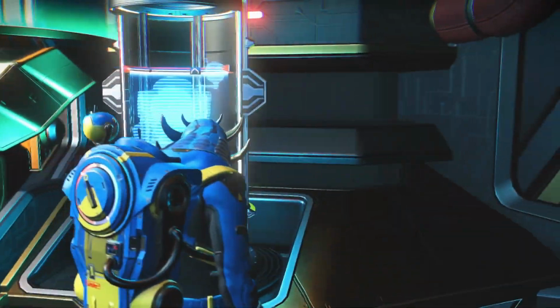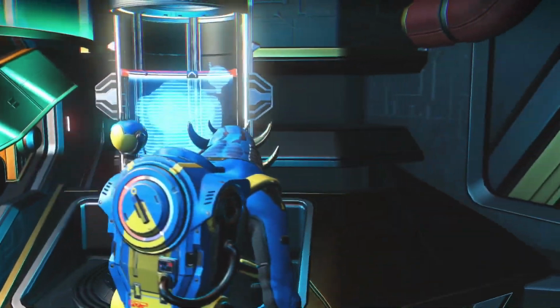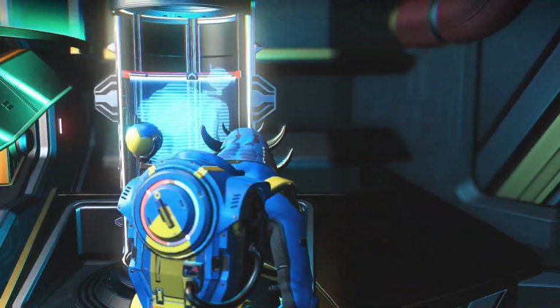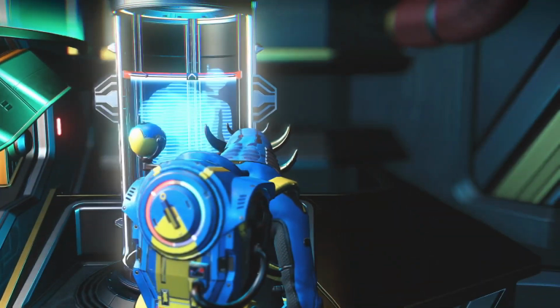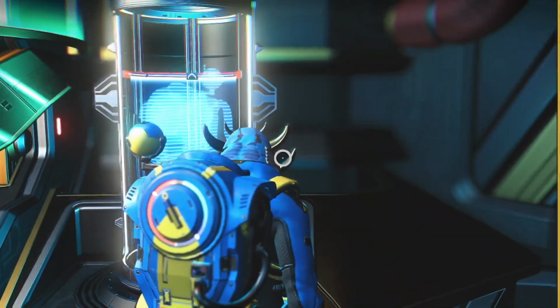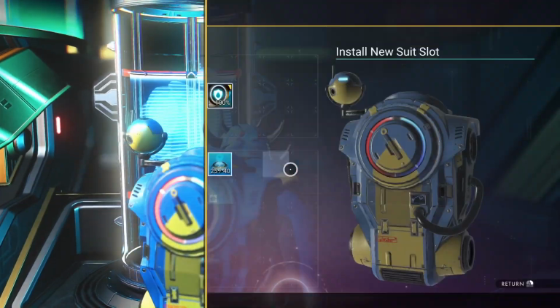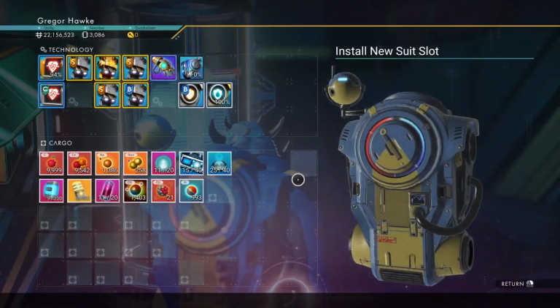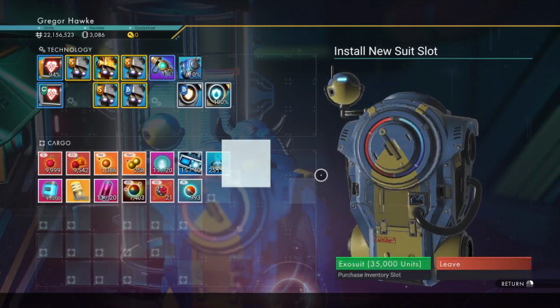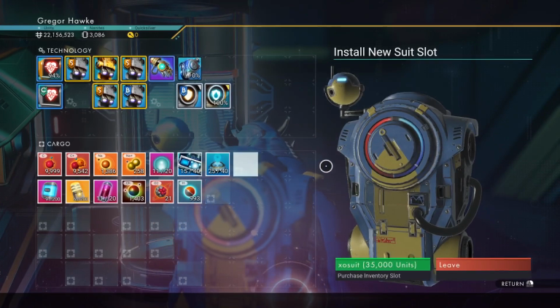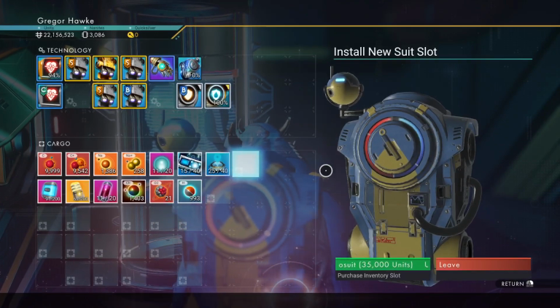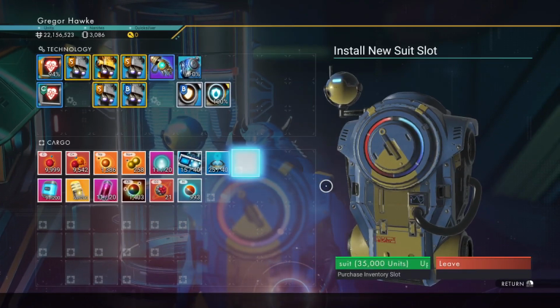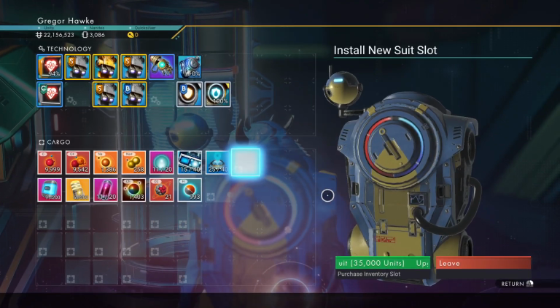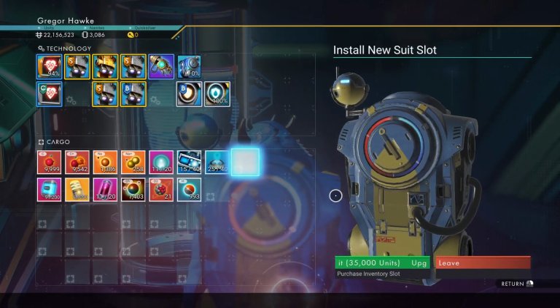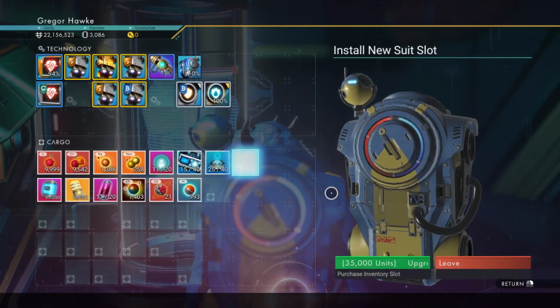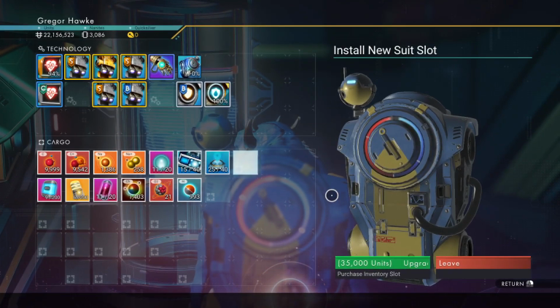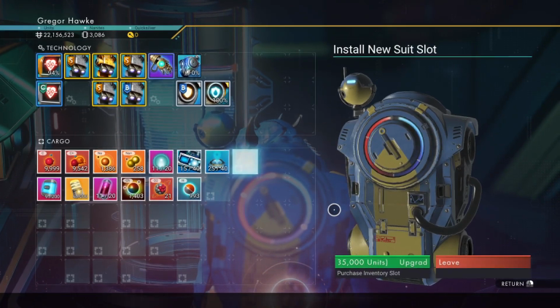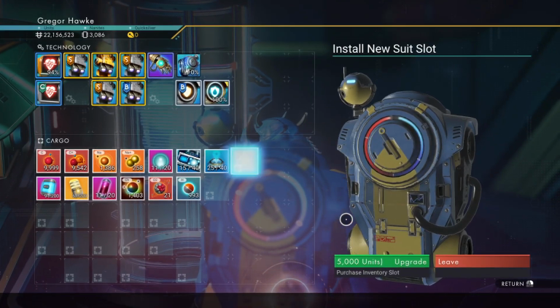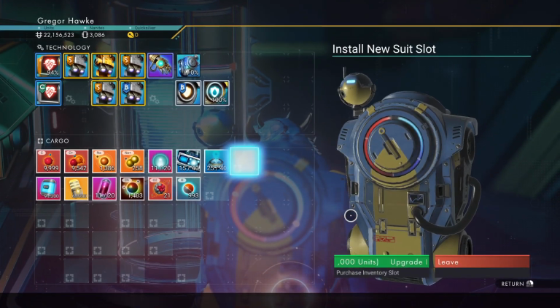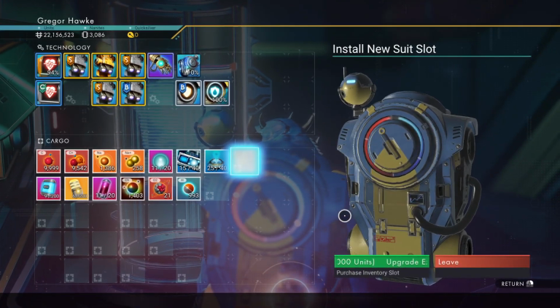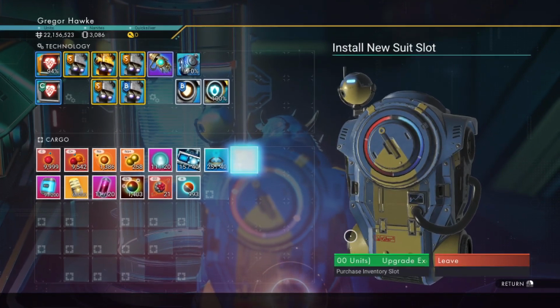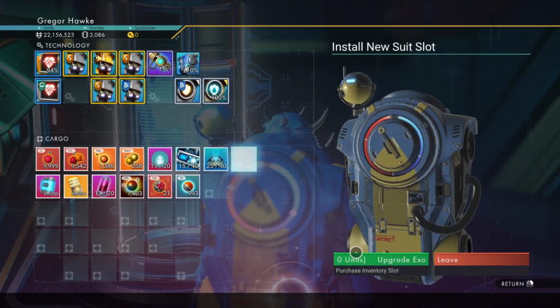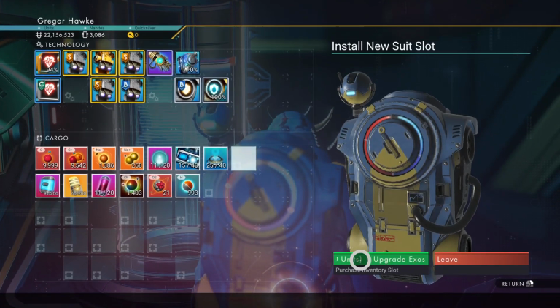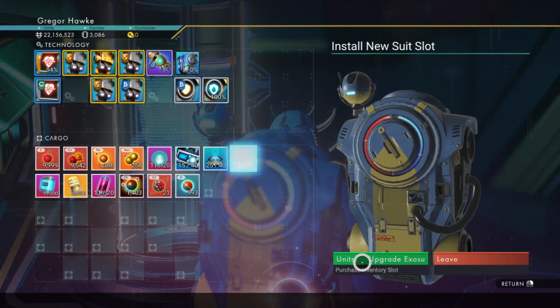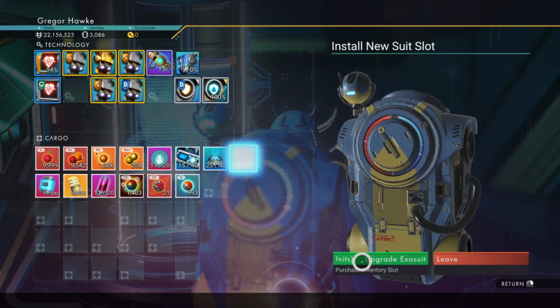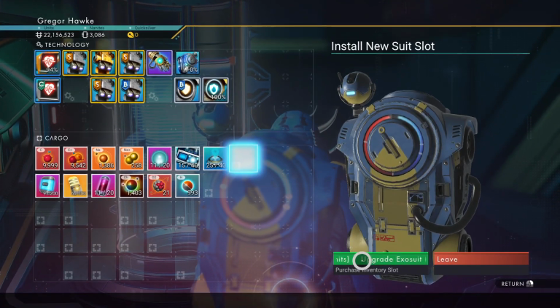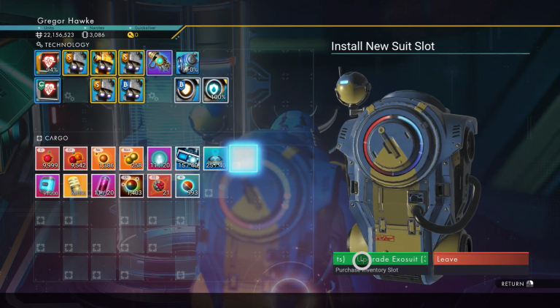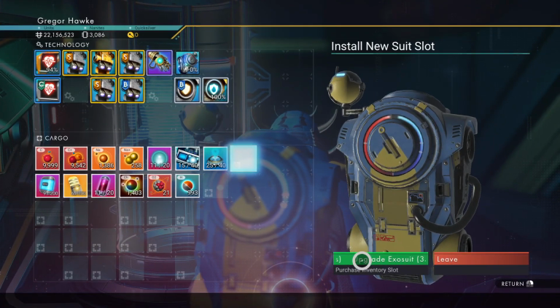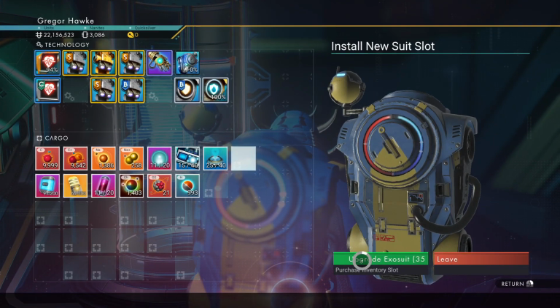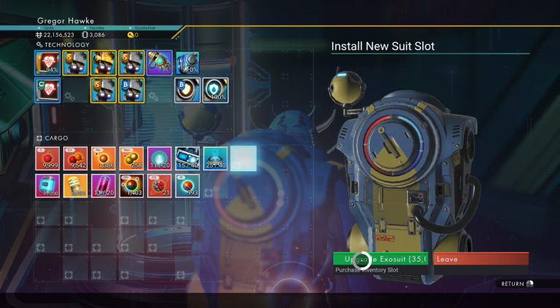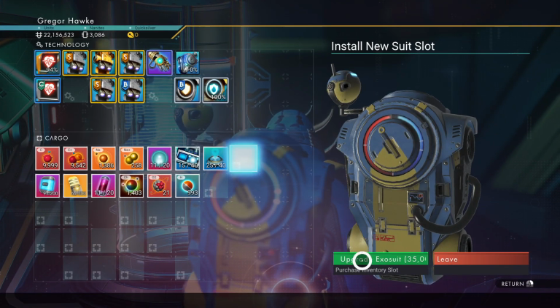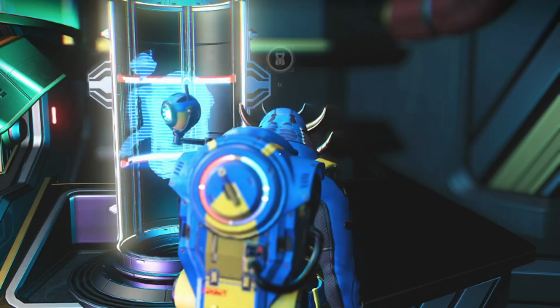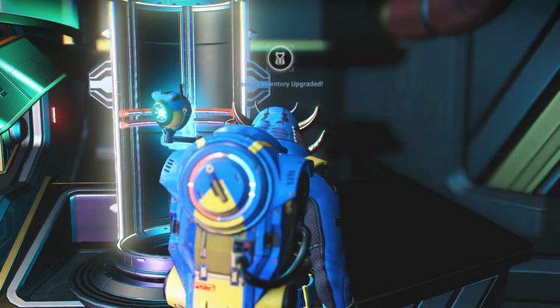Before we head out to our next star system, we're stopping at the anomaly to get another exosuit upgrade.